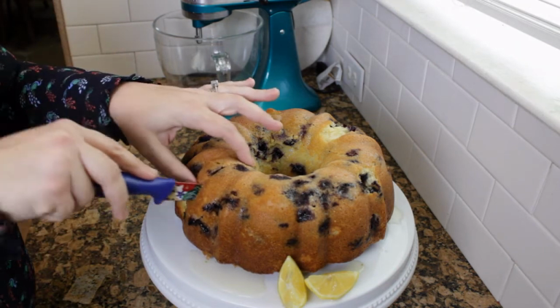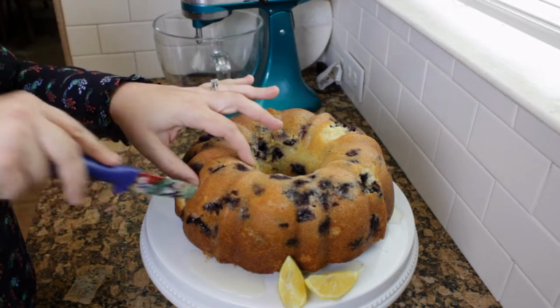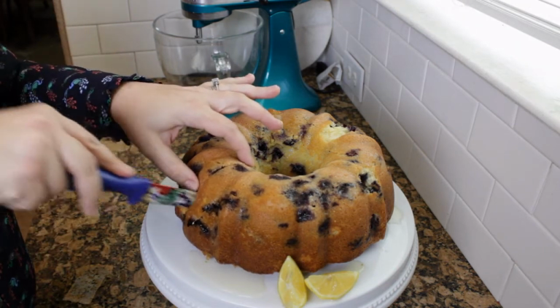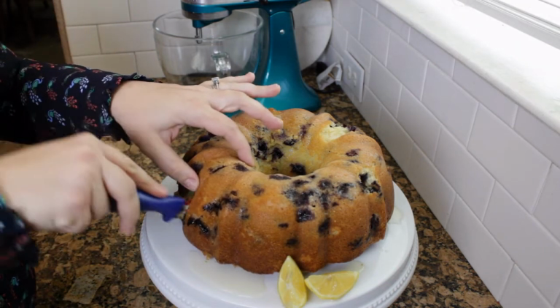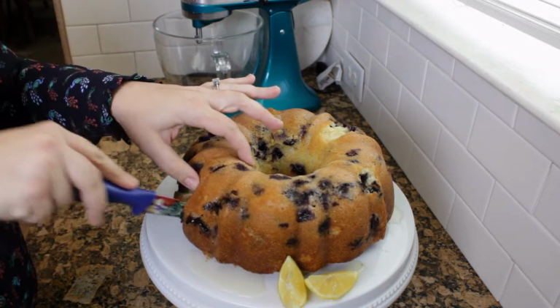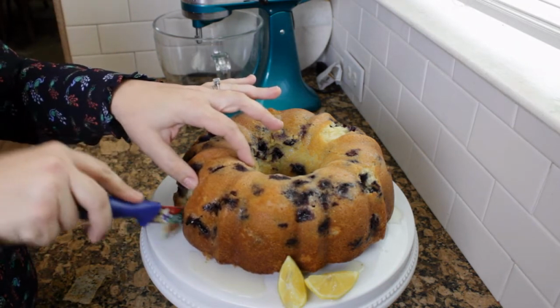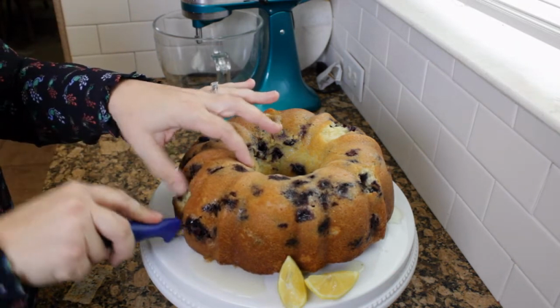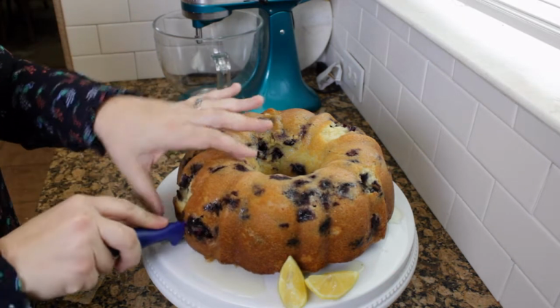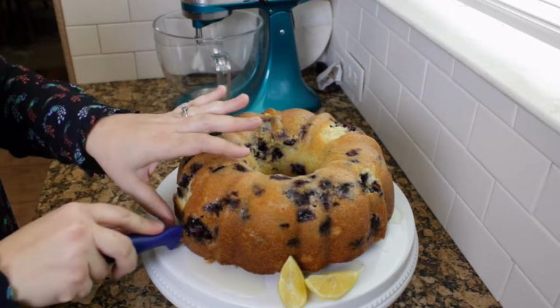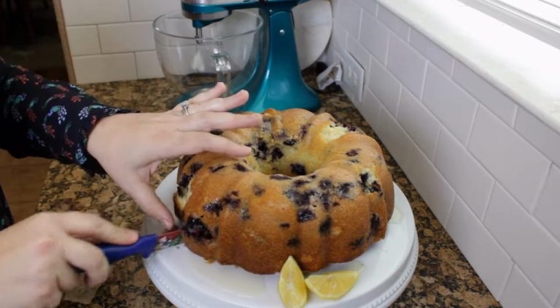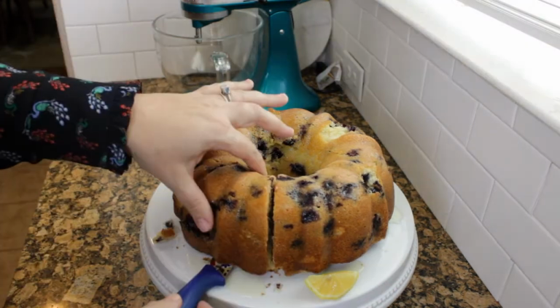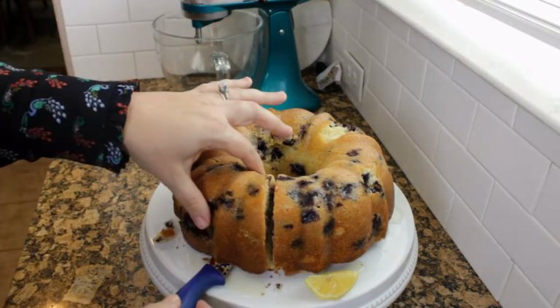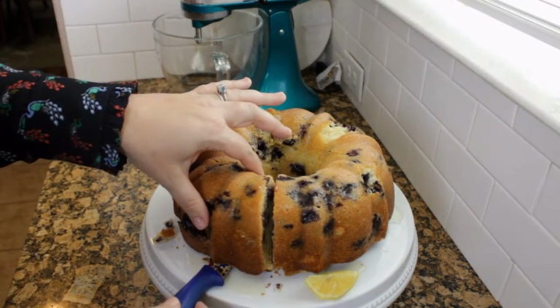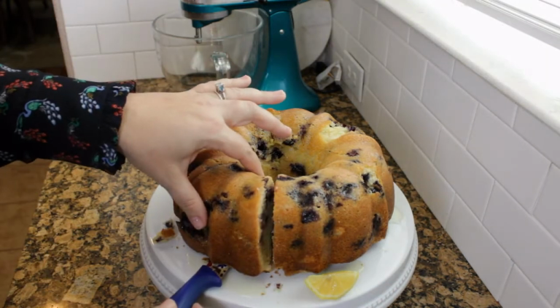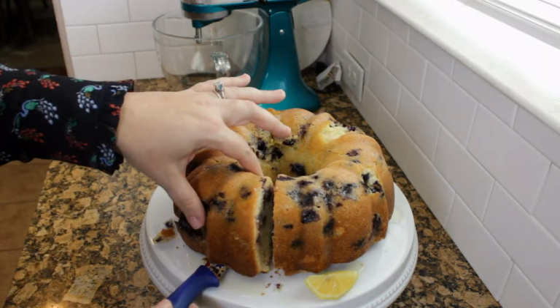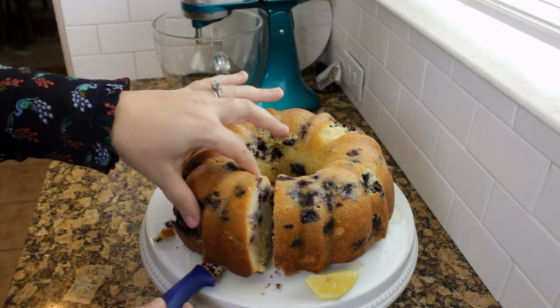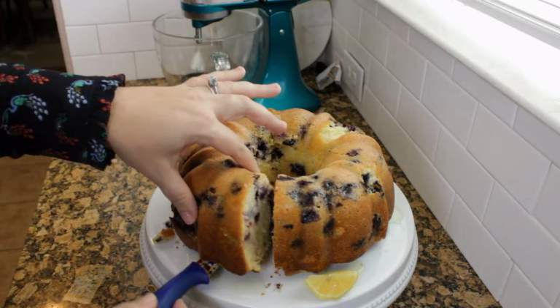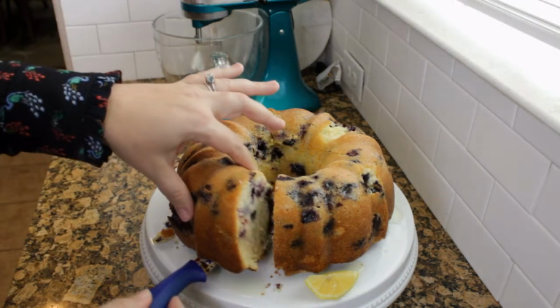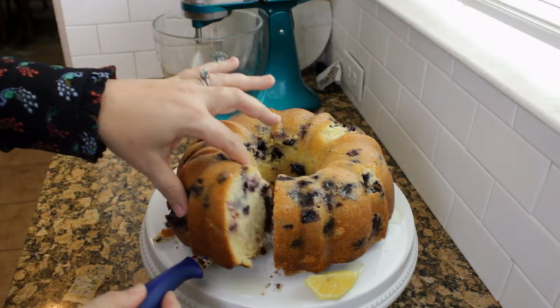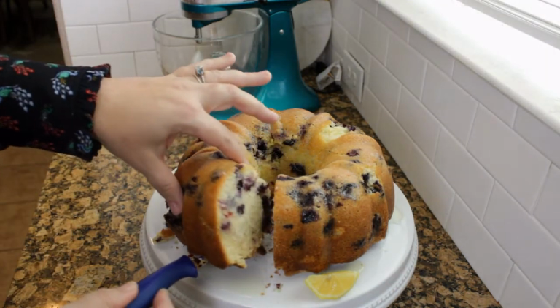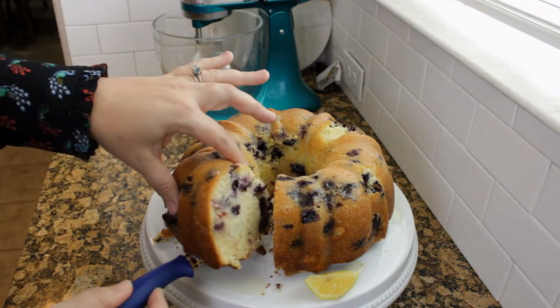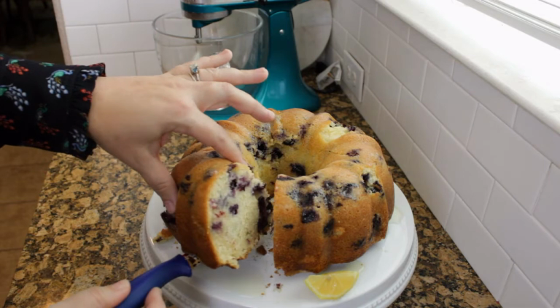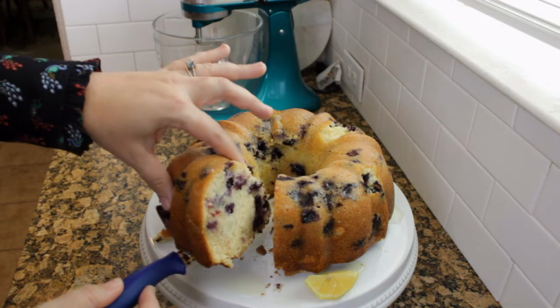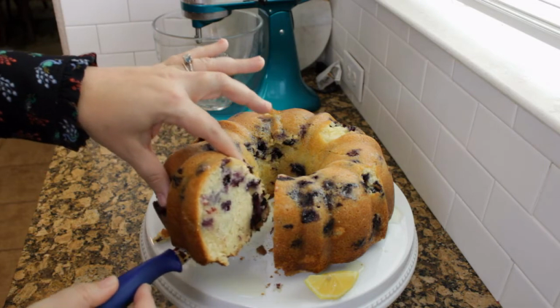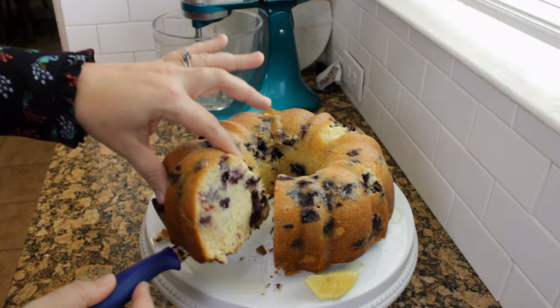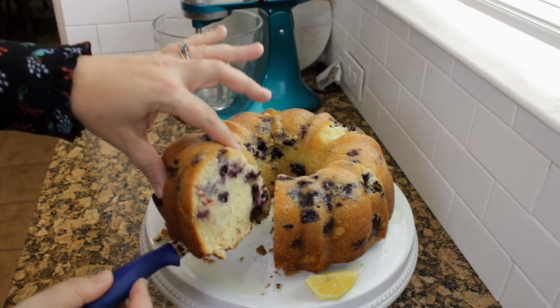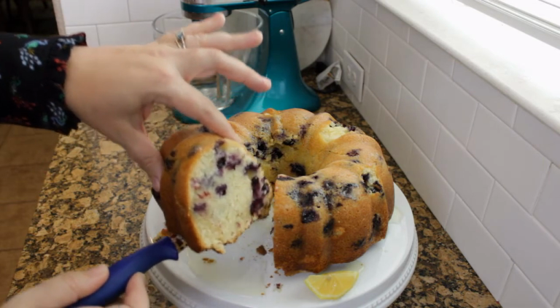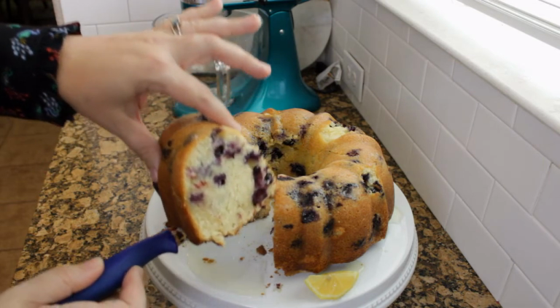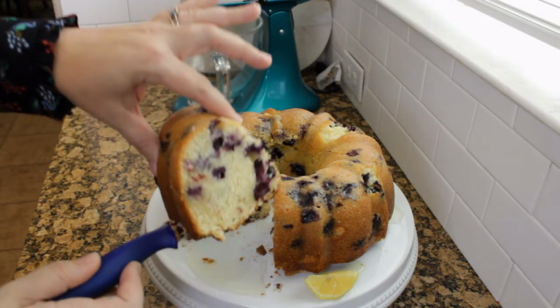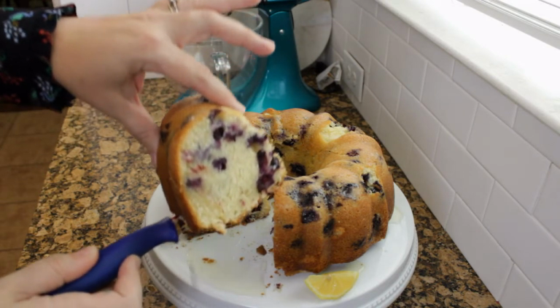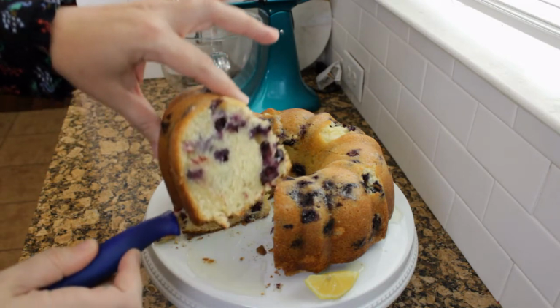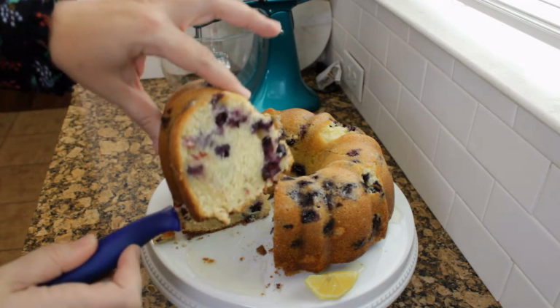Hey everybody, welcome back to Megan's table. Today I'm going to show you how to make this delicious lemon blueberry pound cake.